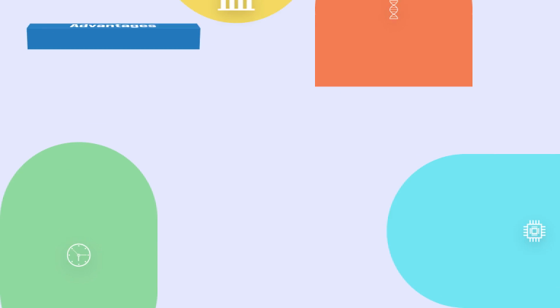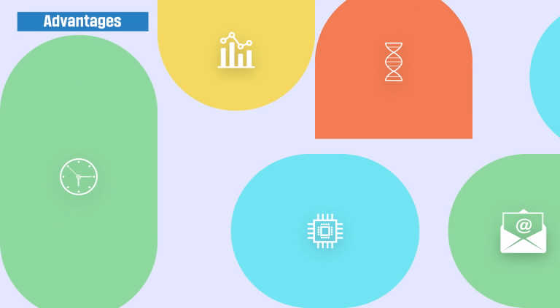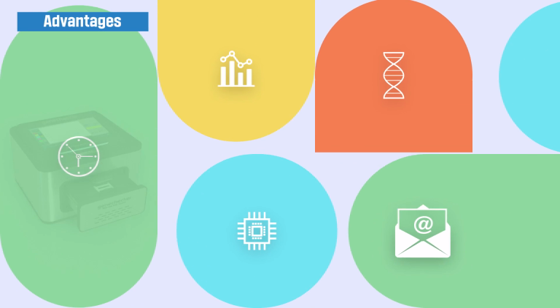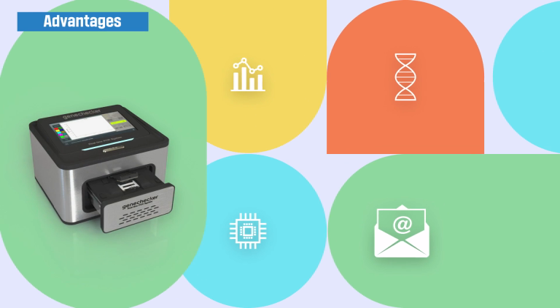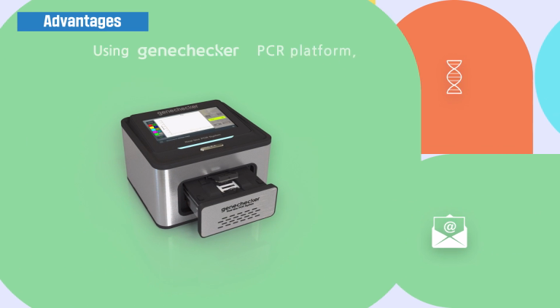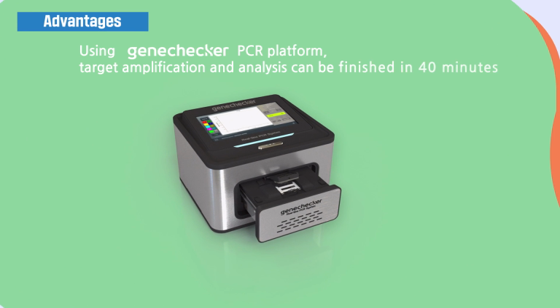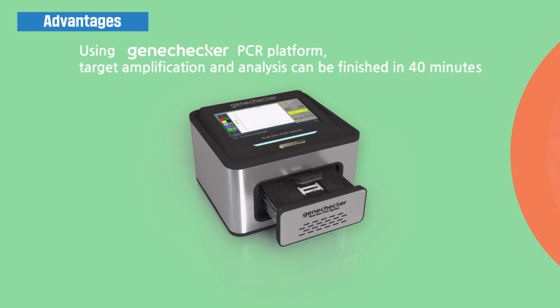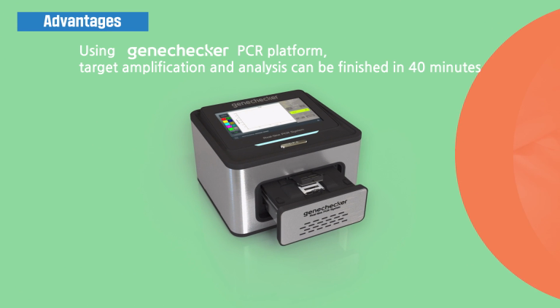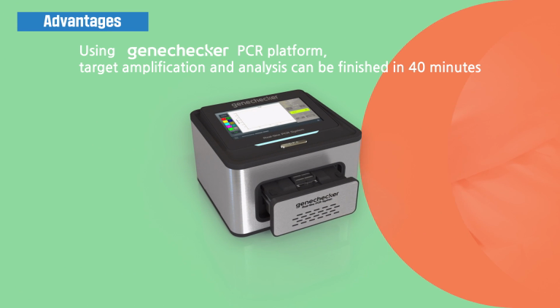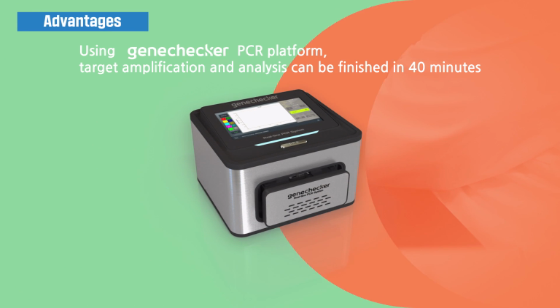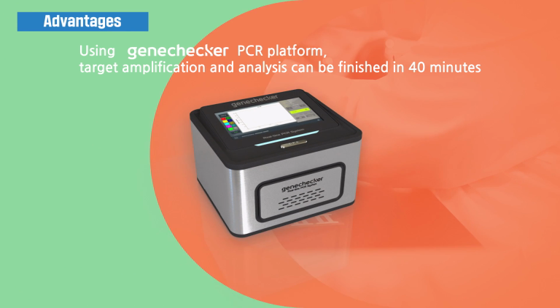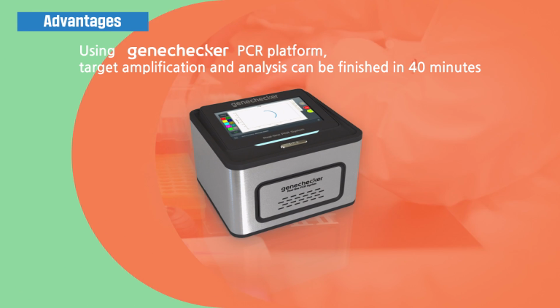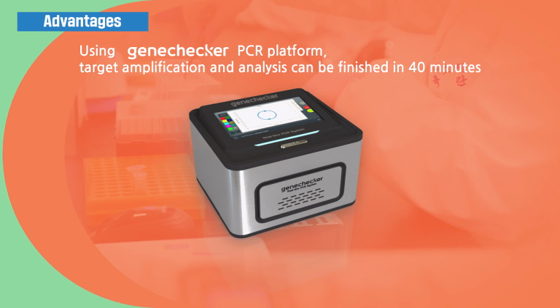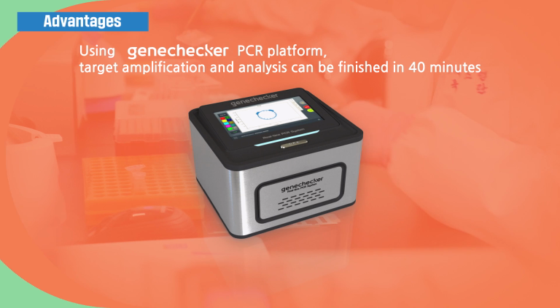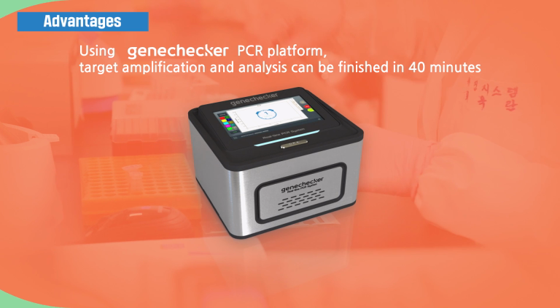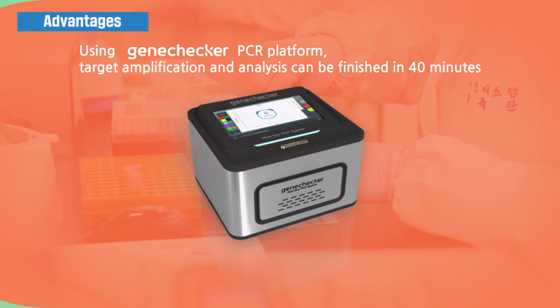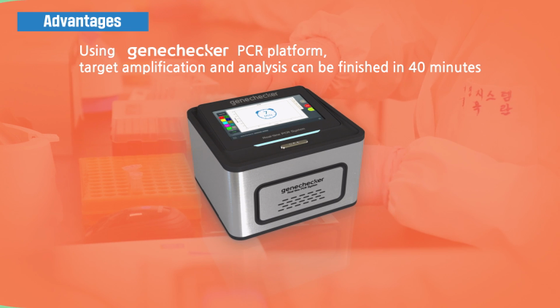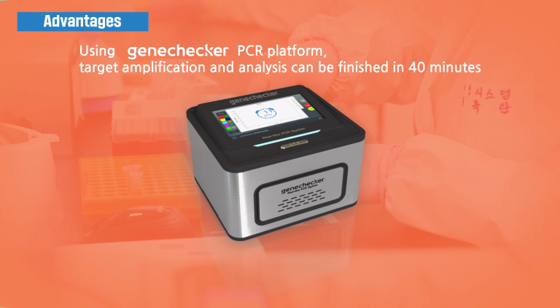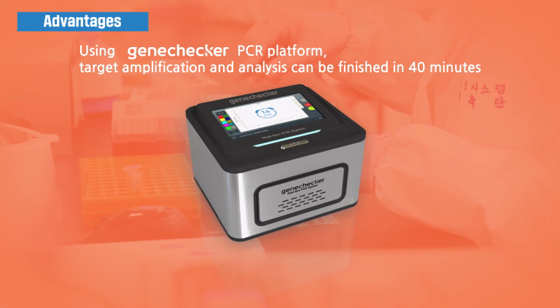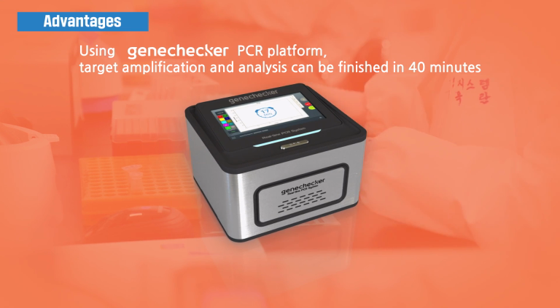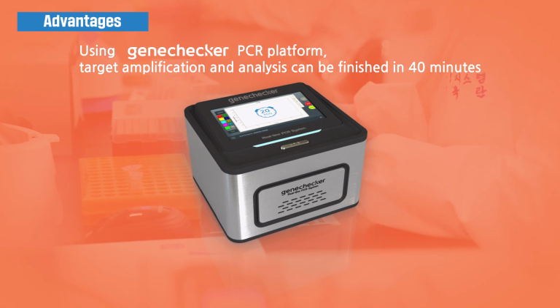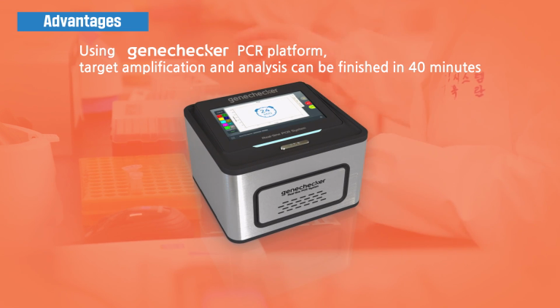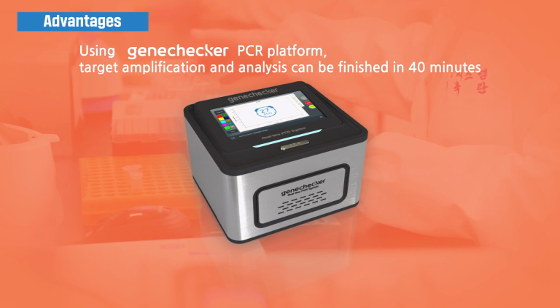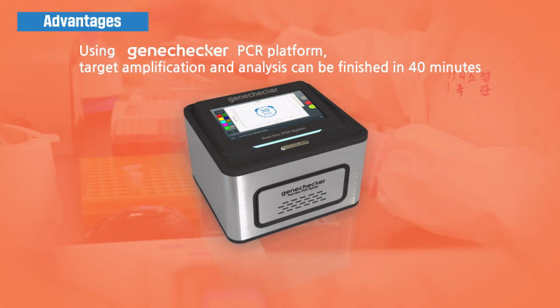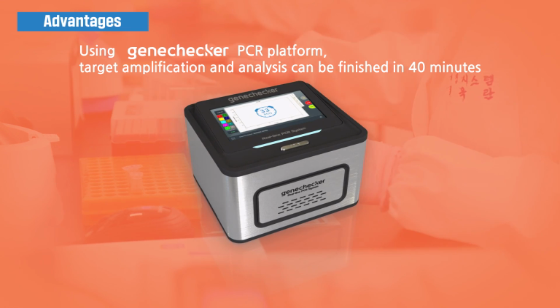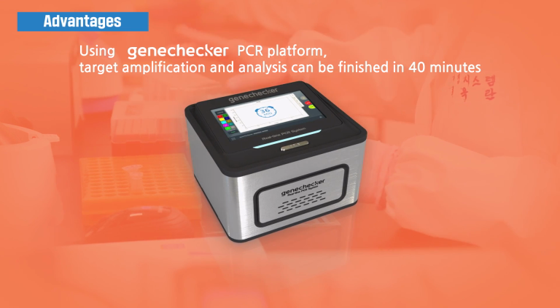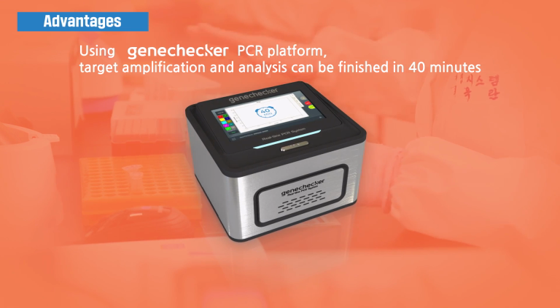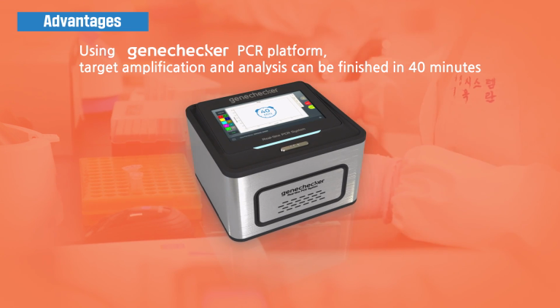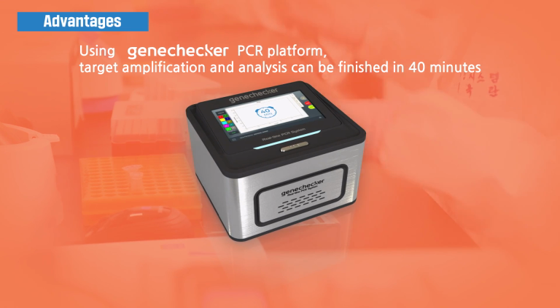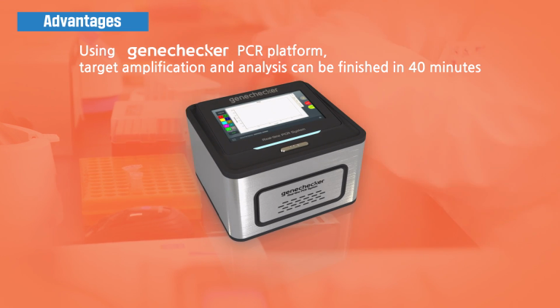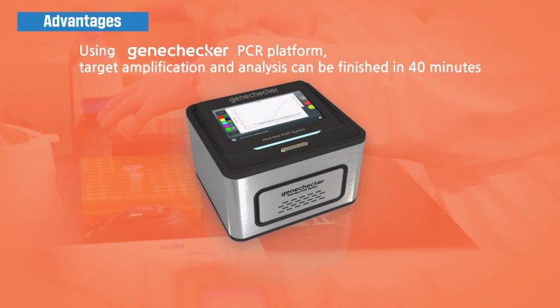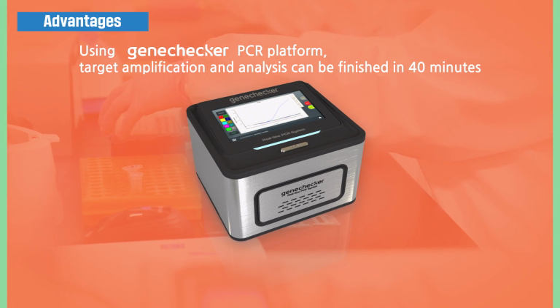Using the GeneChecker PCR platform, target amplification and analysis can be finished in 40 minutes.